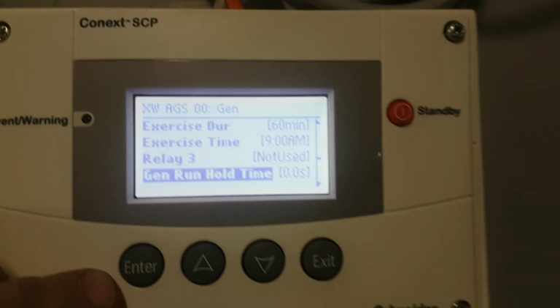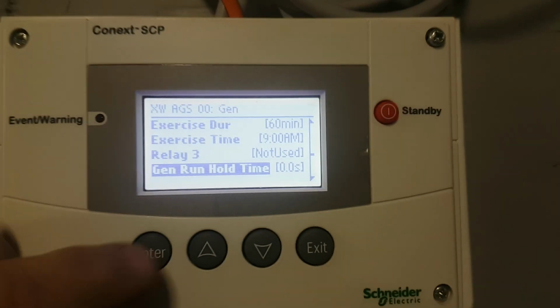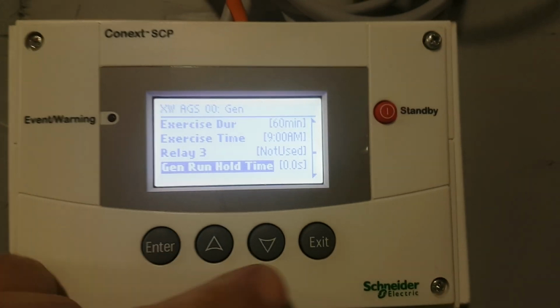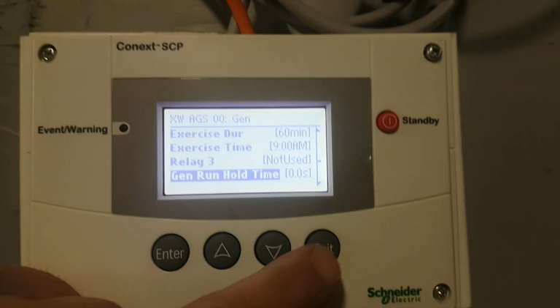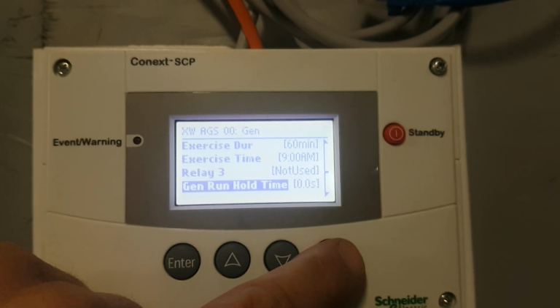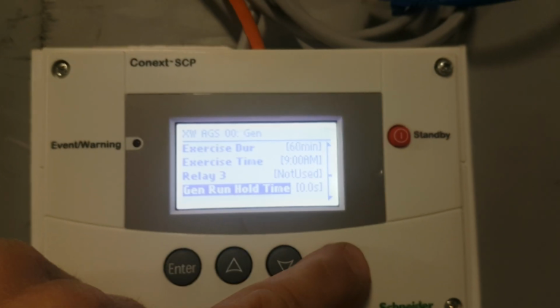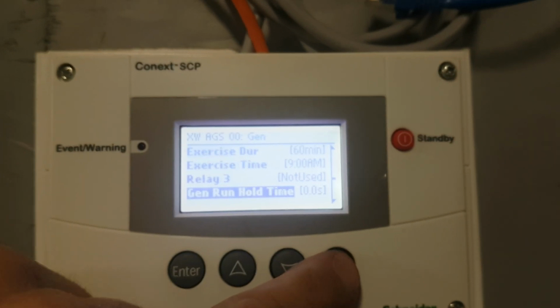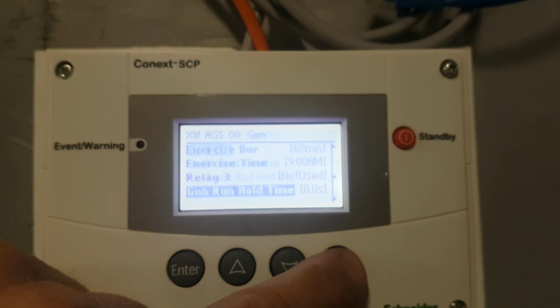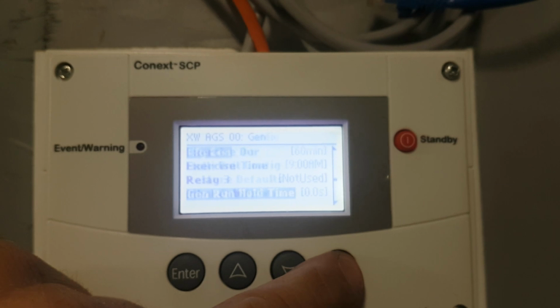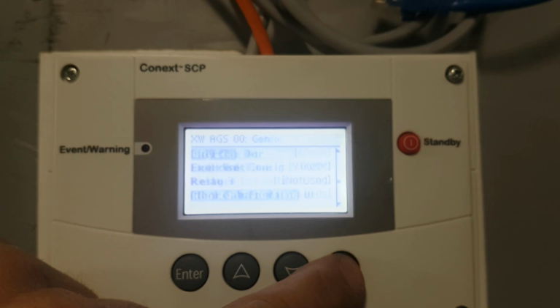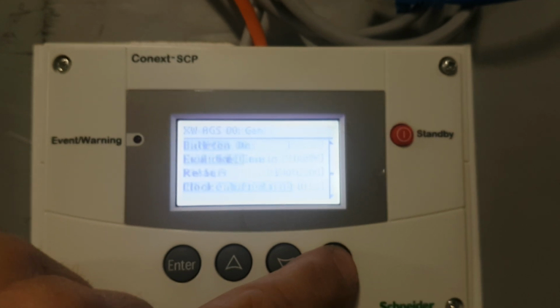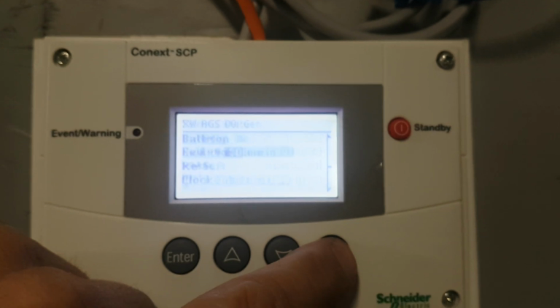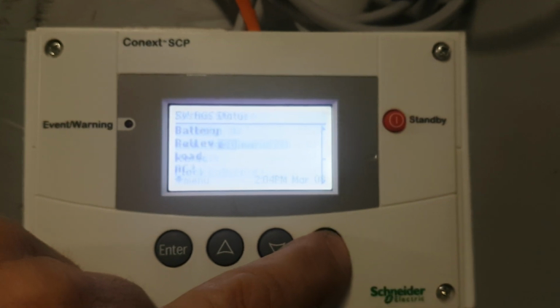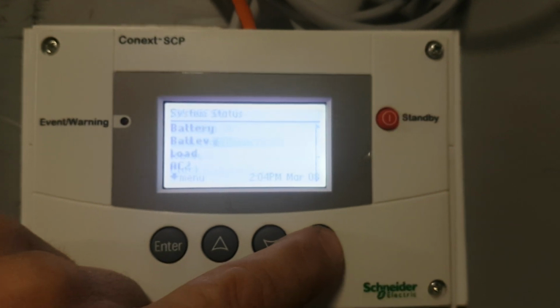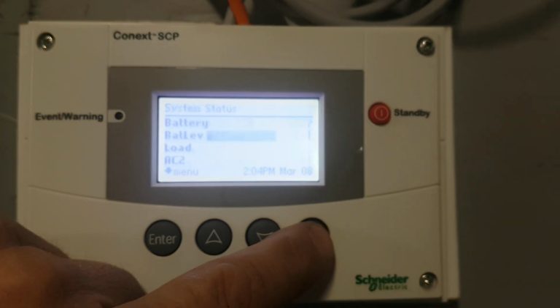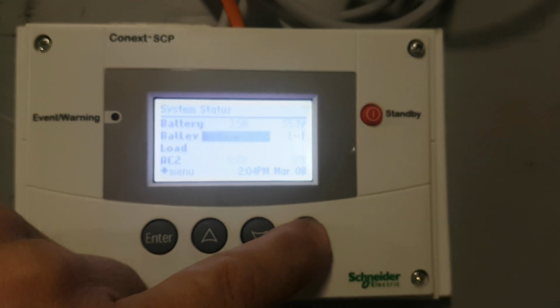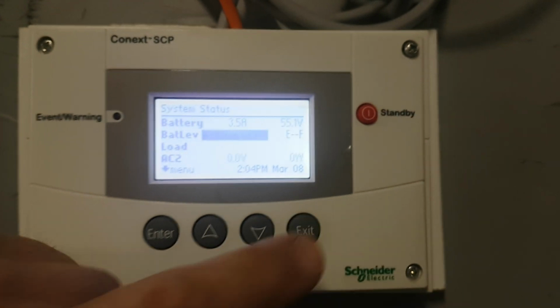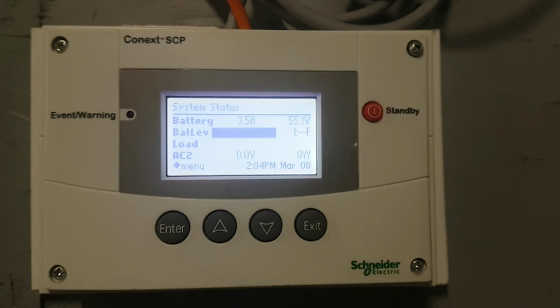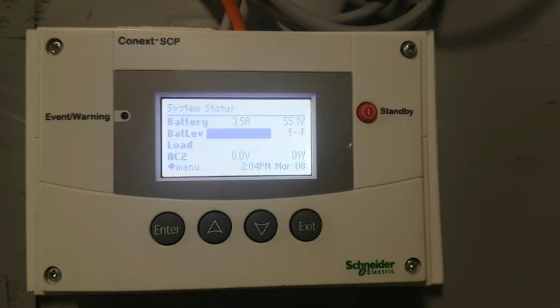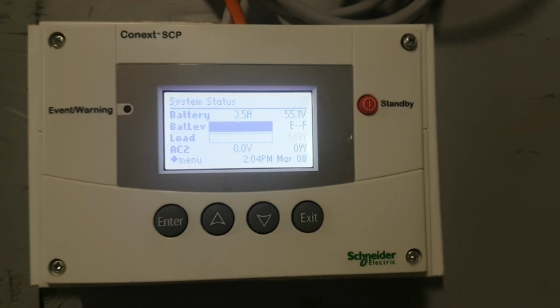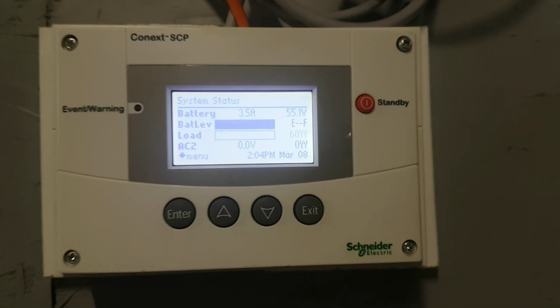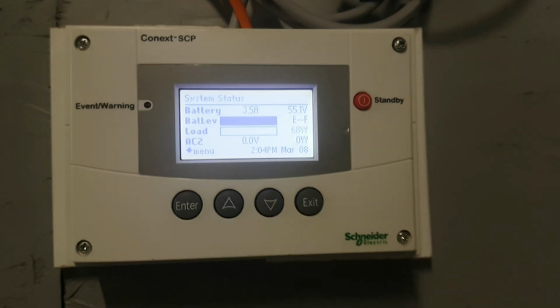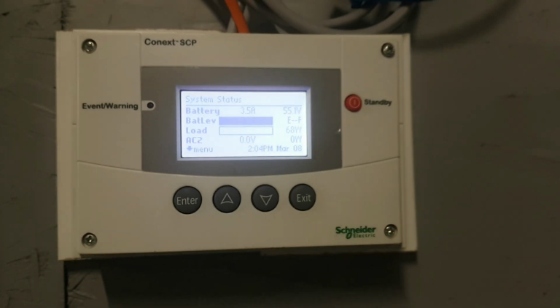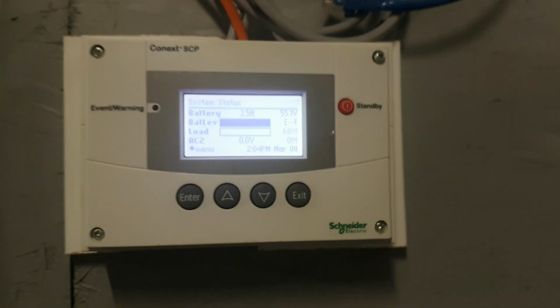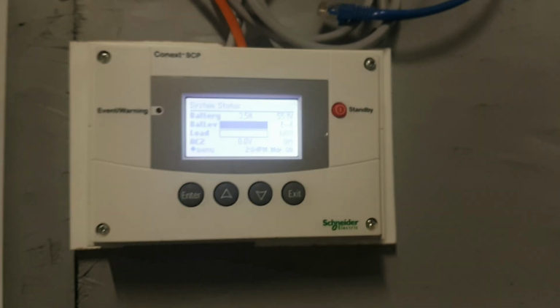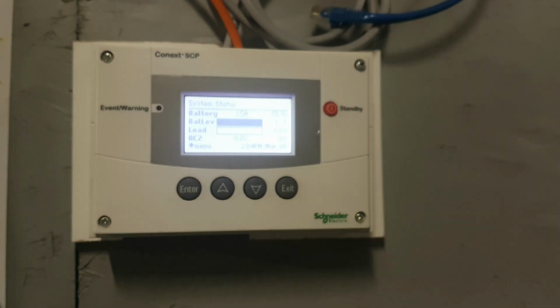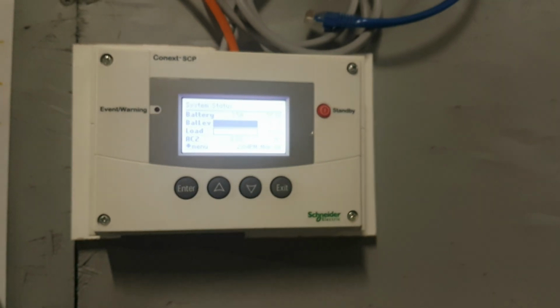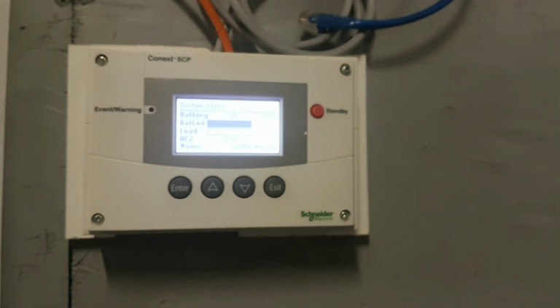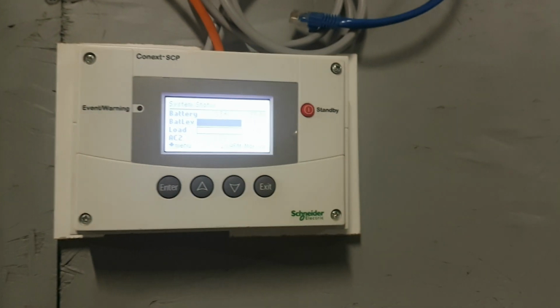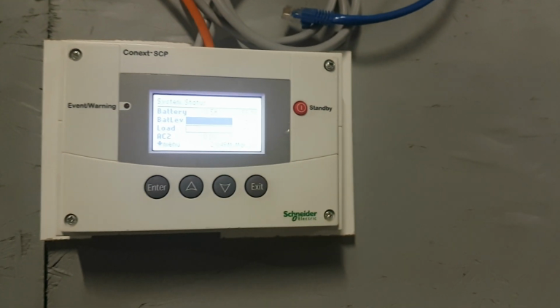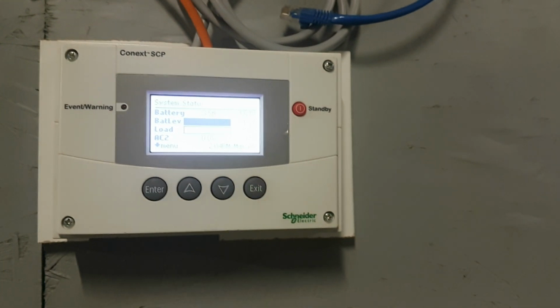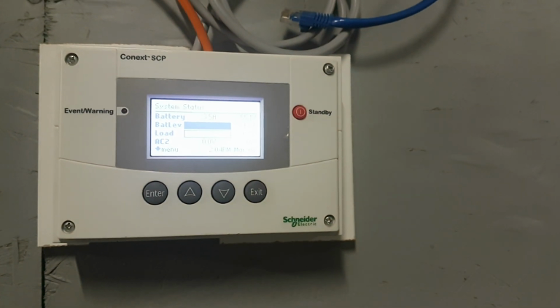There's a quick overview of what an AGS in a Schneider Connext system looks like.